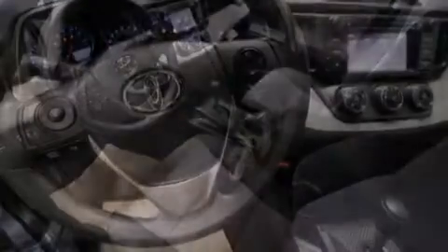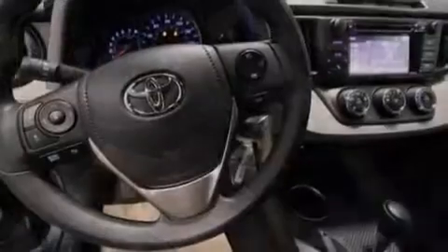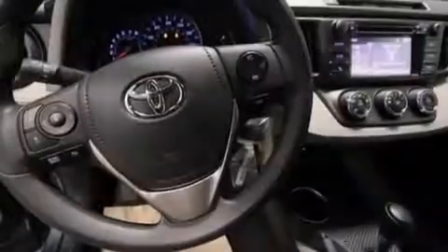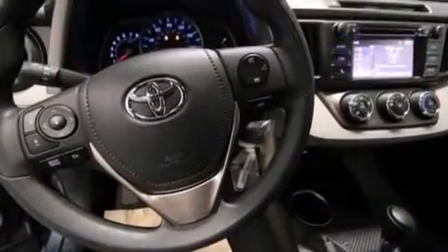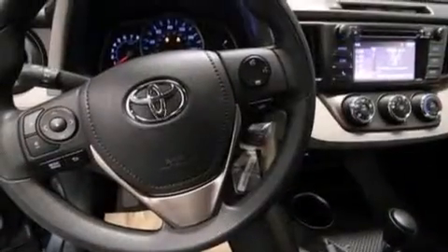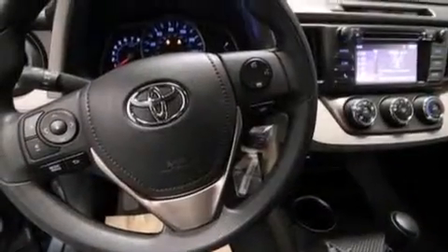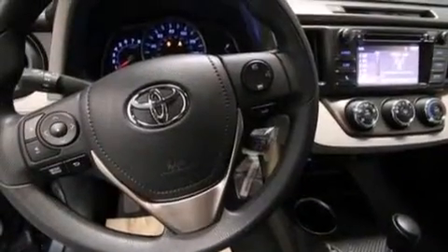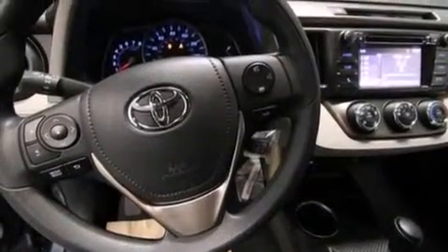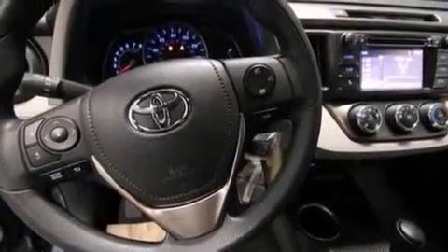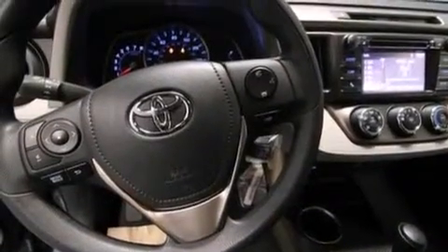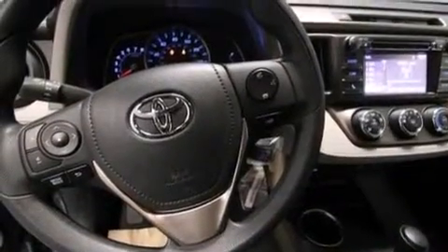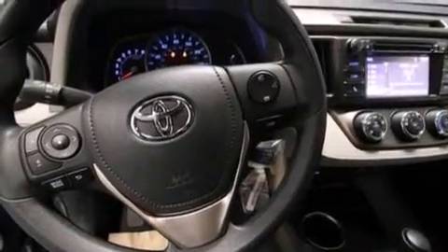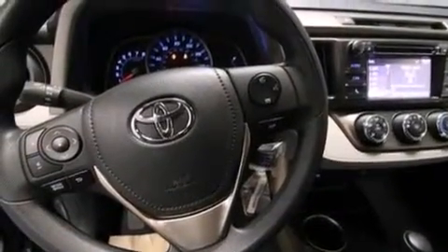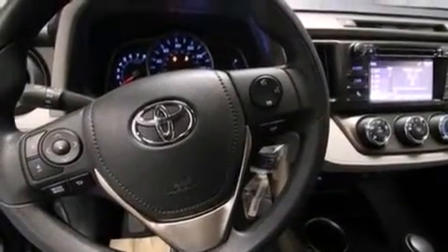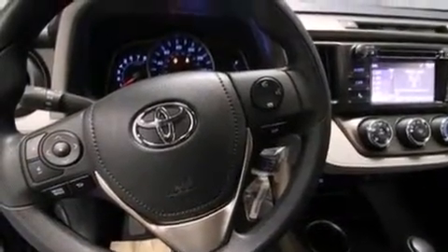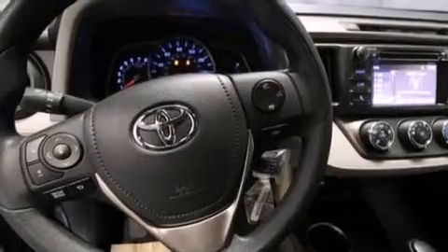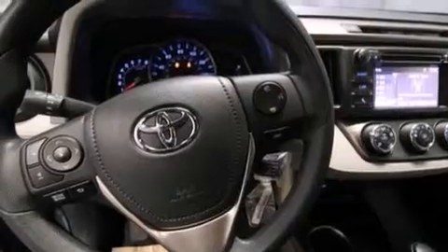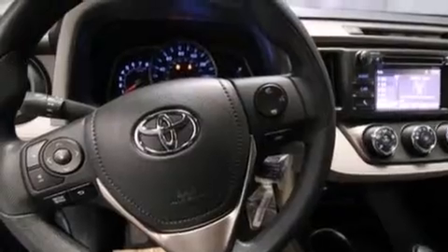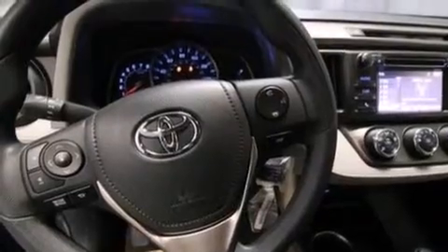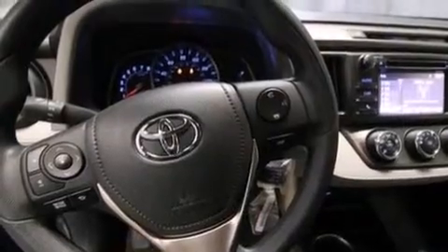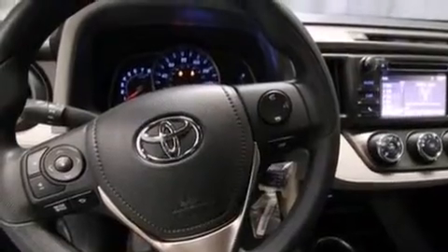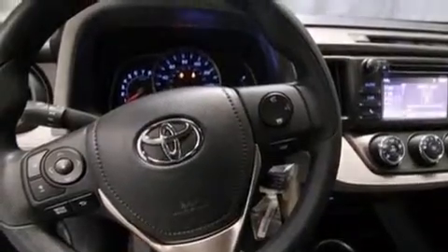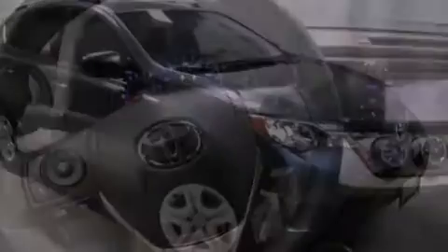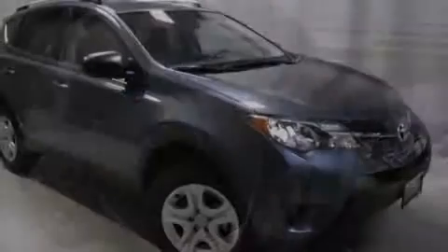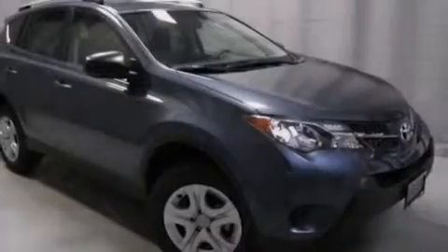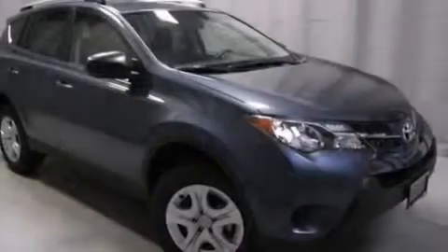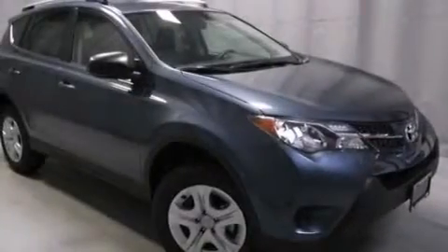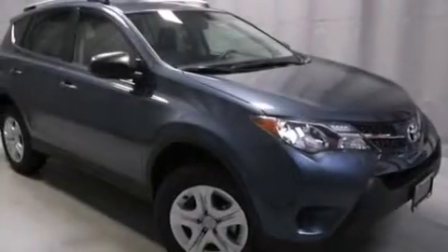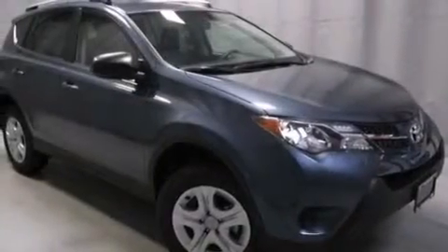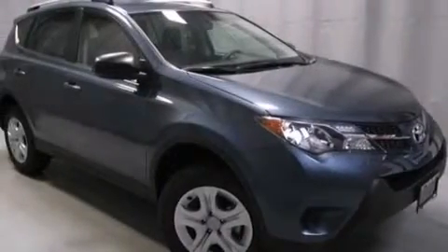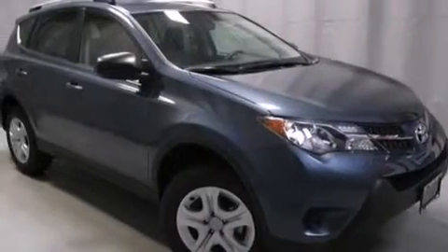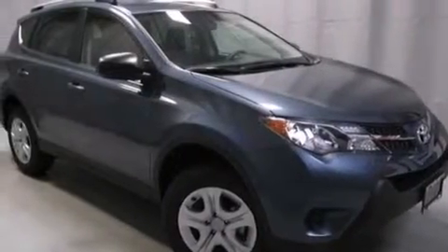Also included are steering wheel mounted controls, full power accessories, a rear window defroster, and an auxiliary power outlet.